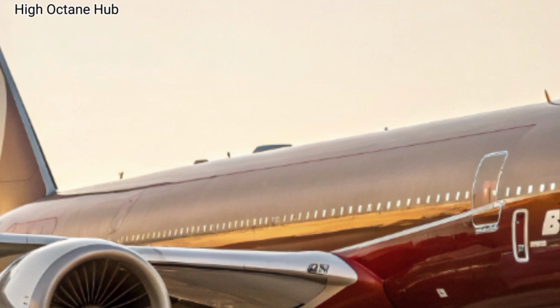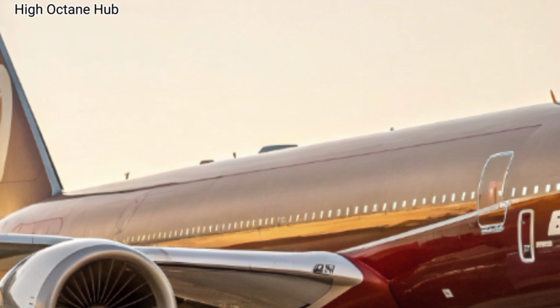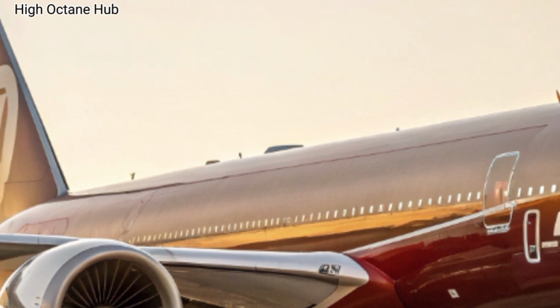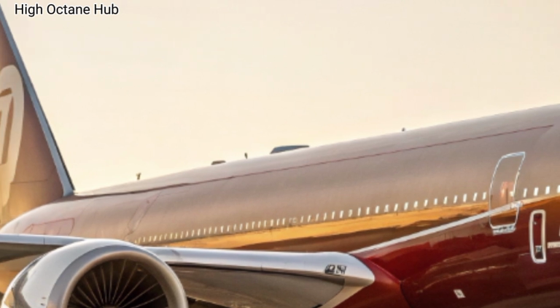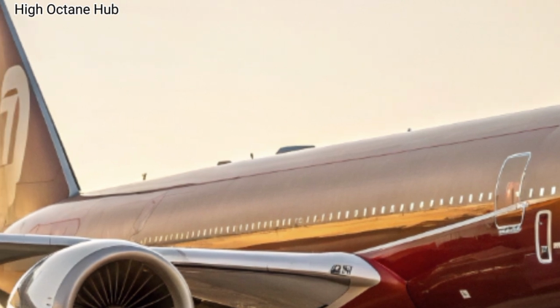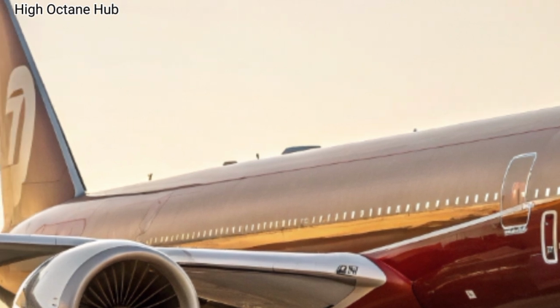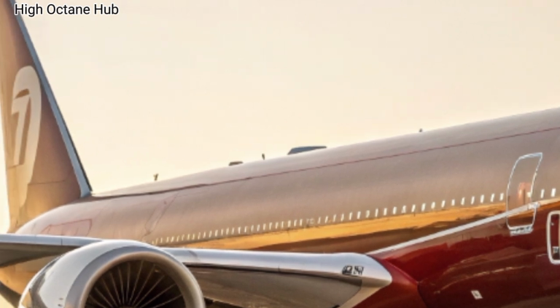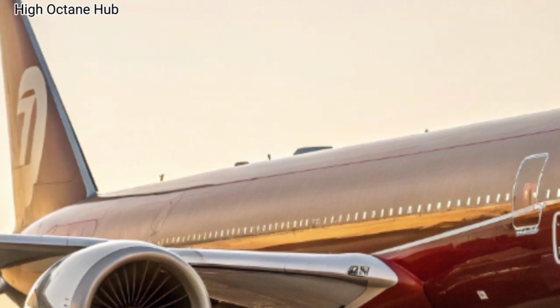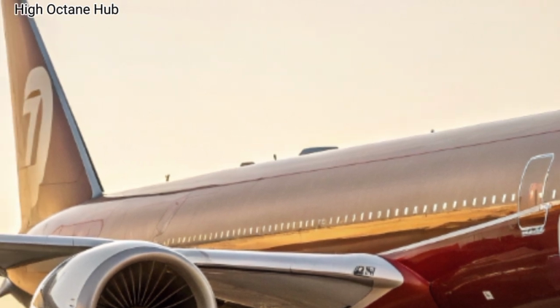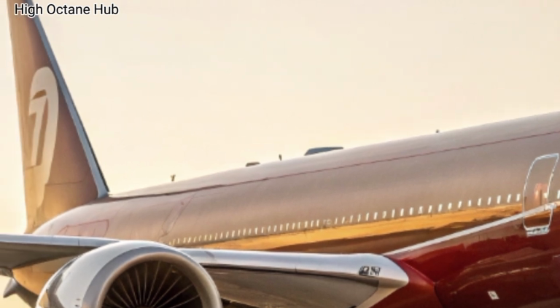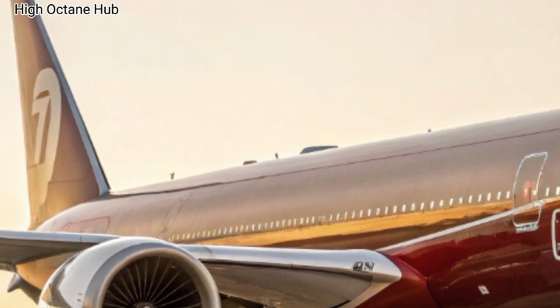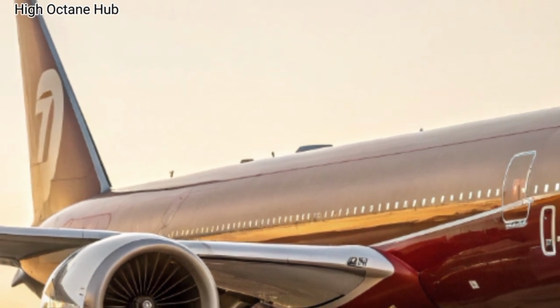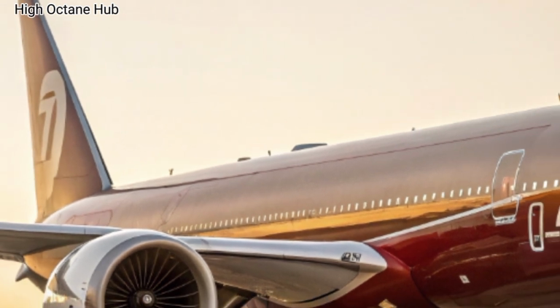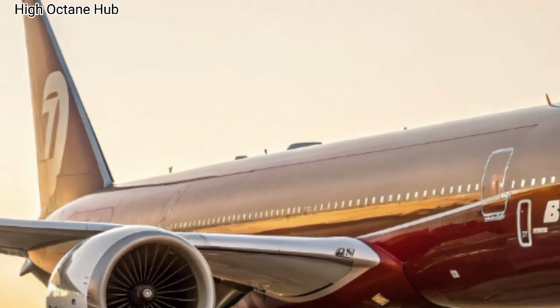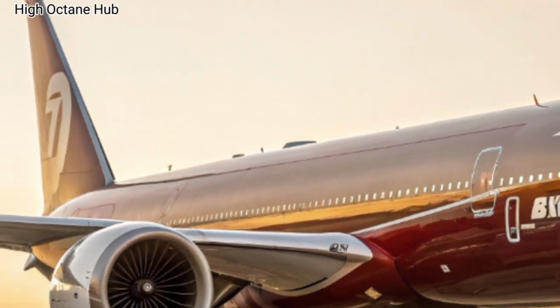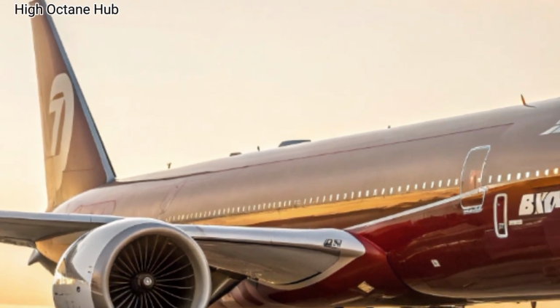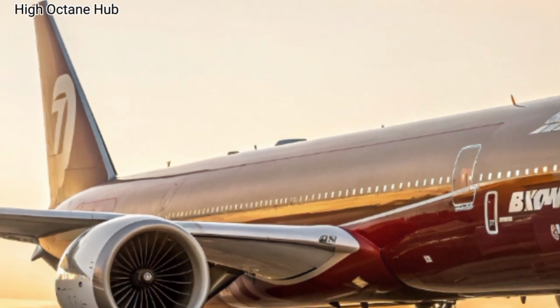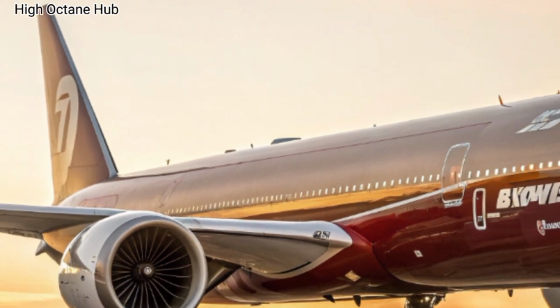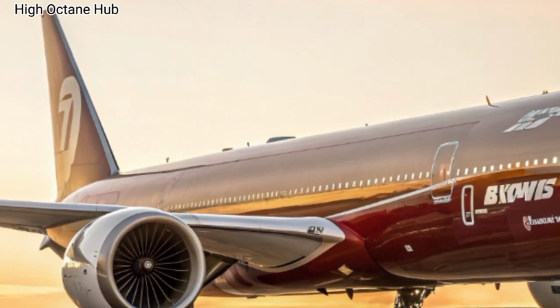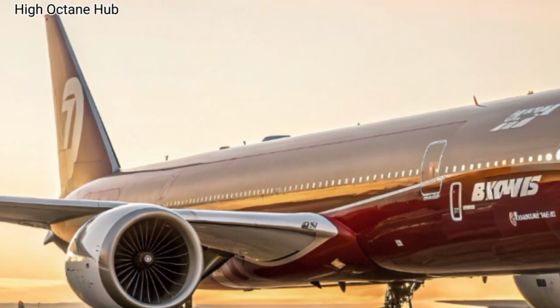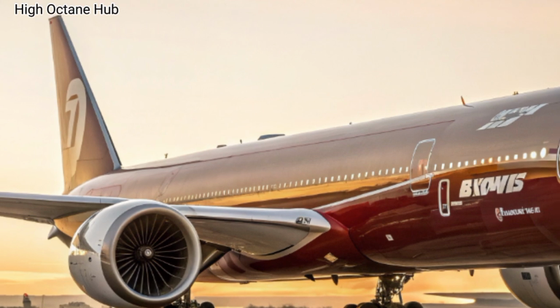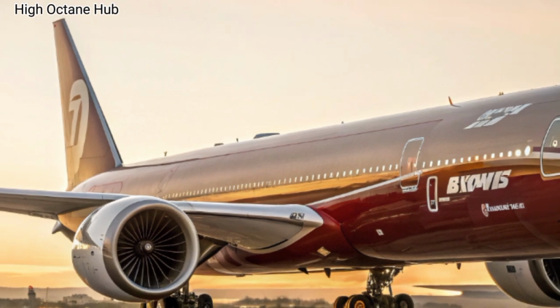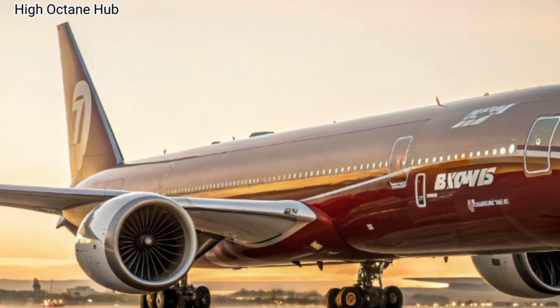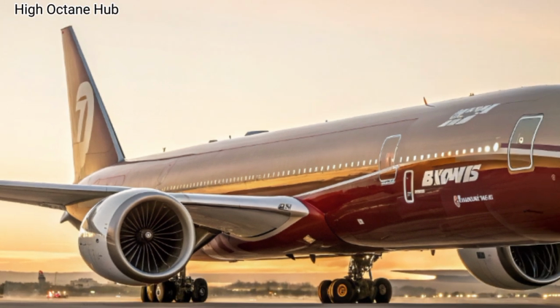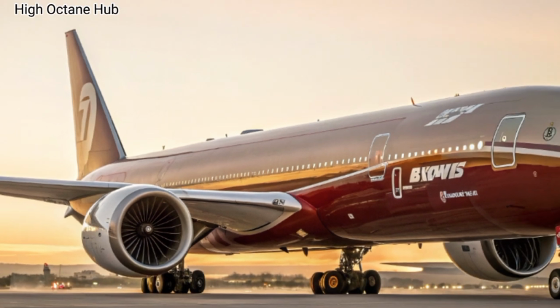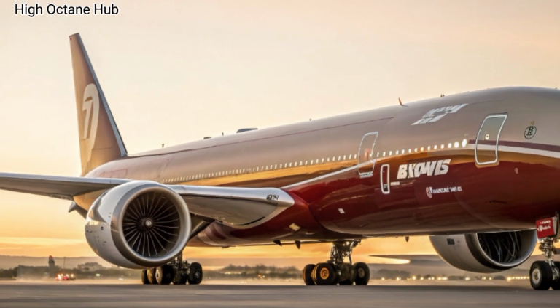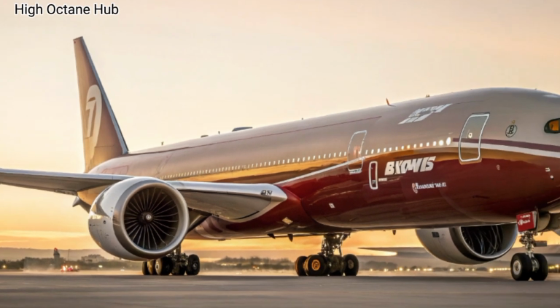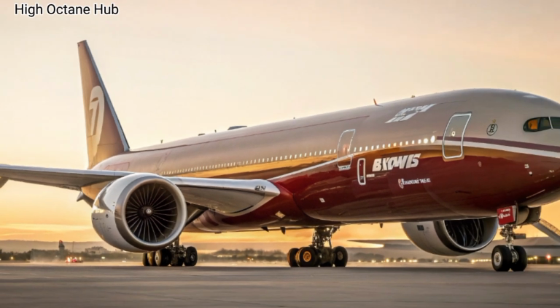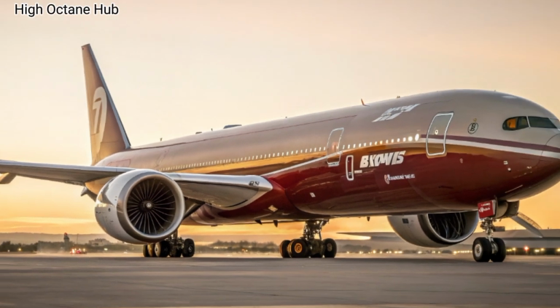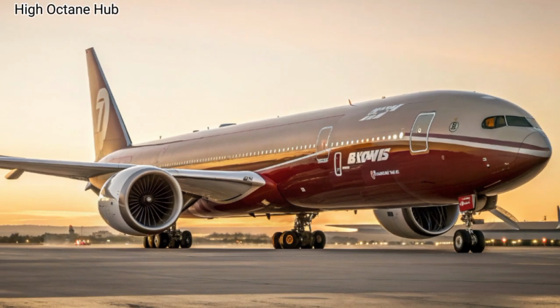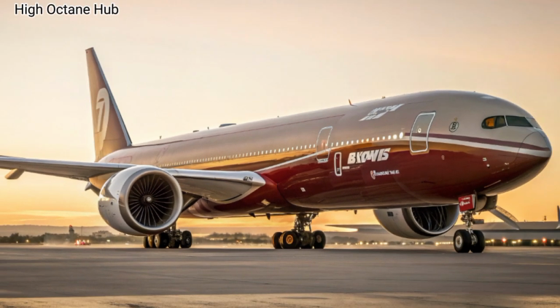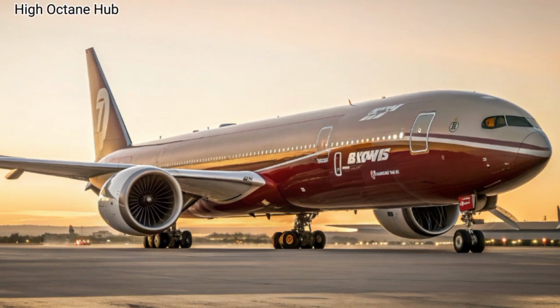This aircraft isn't just big — it's smarter, more efficient, and designed to redefine comfort in the skies.